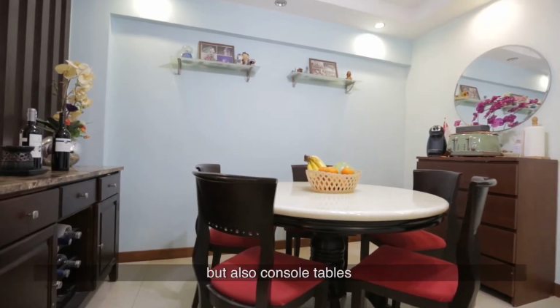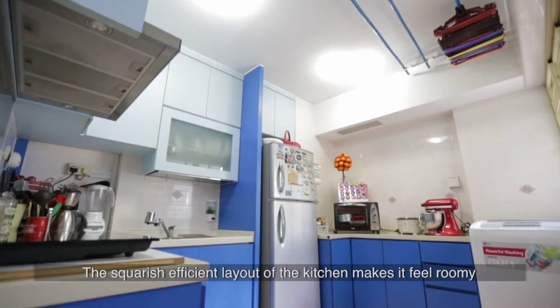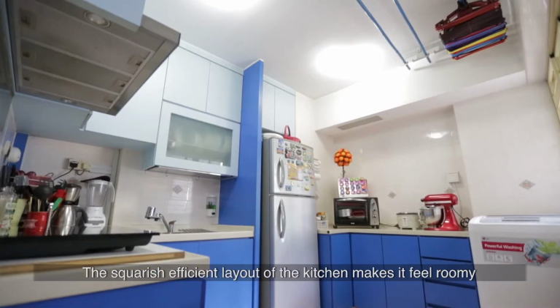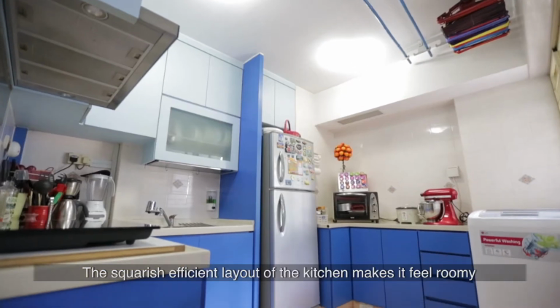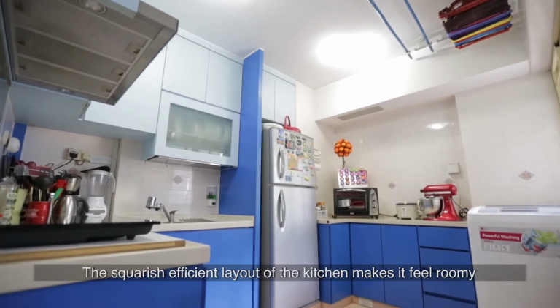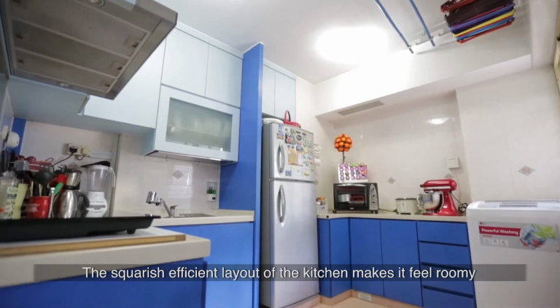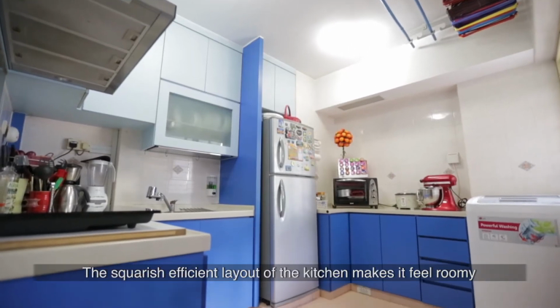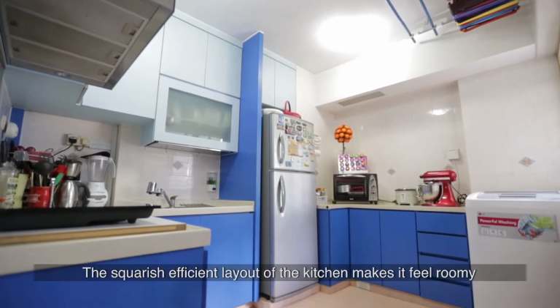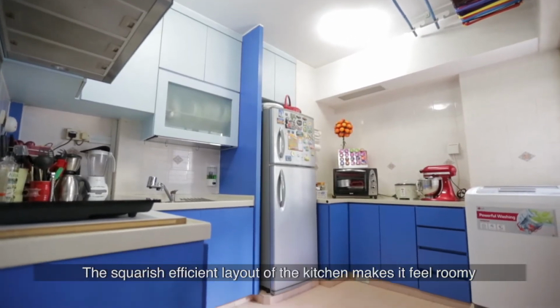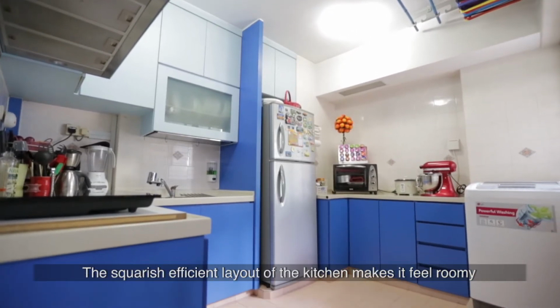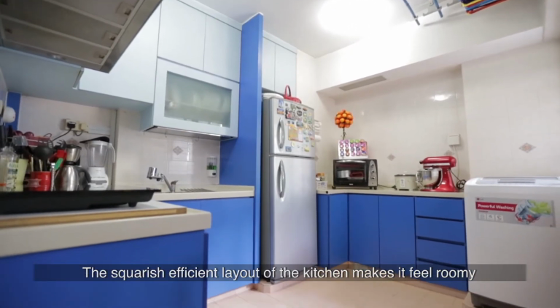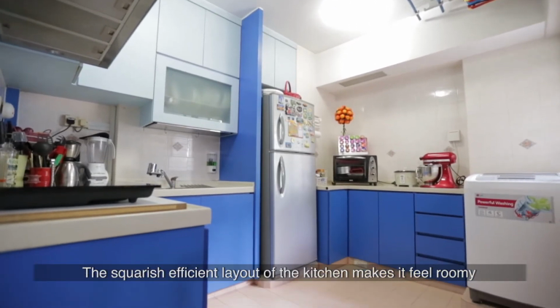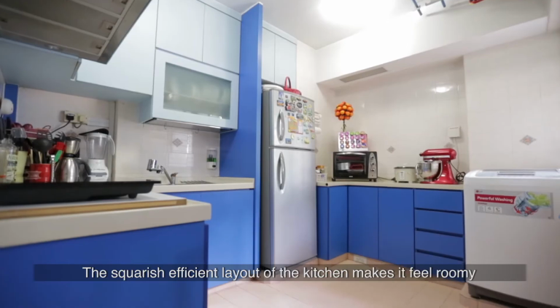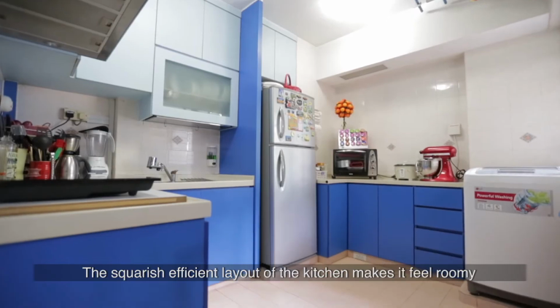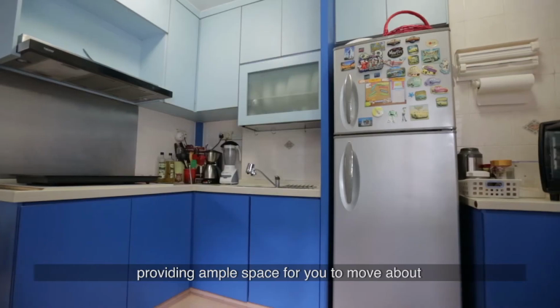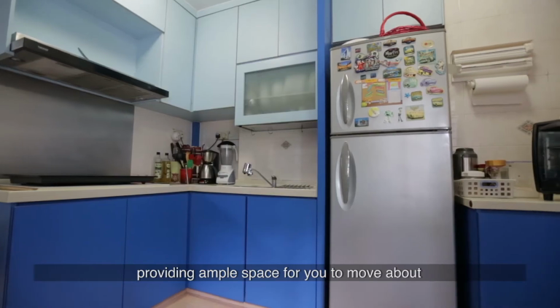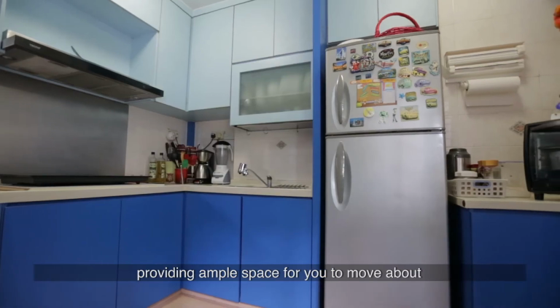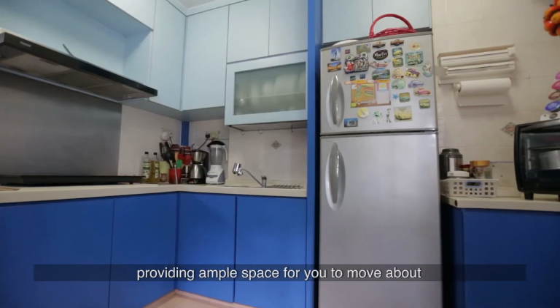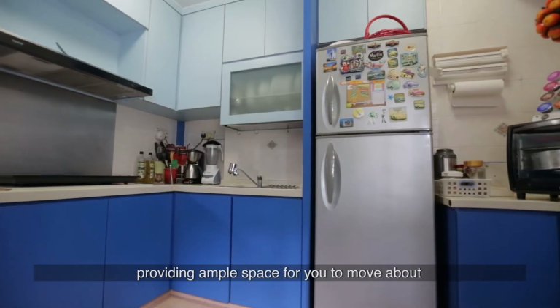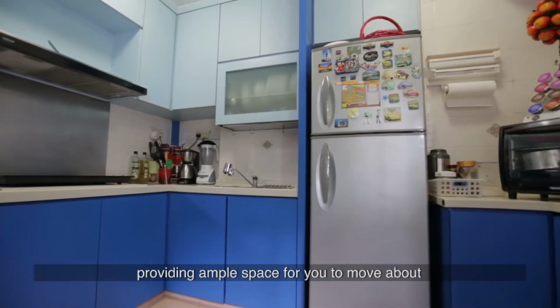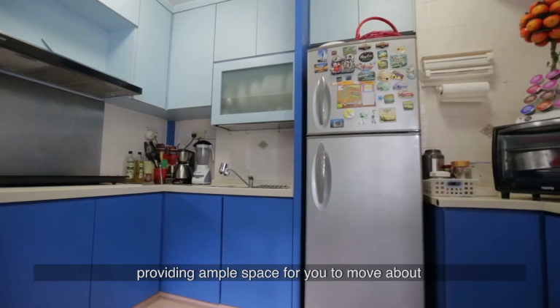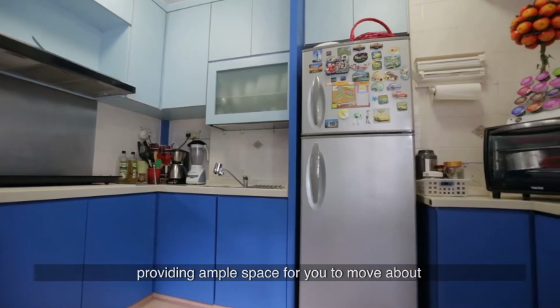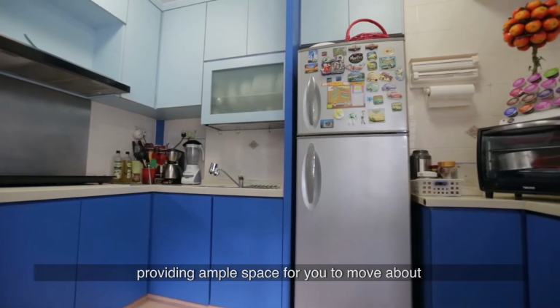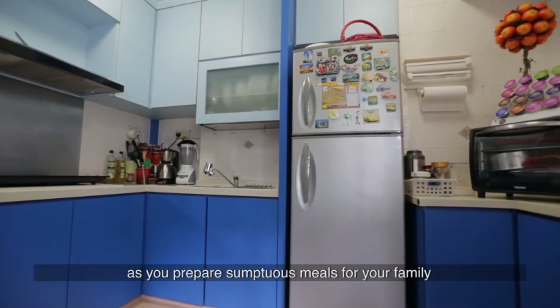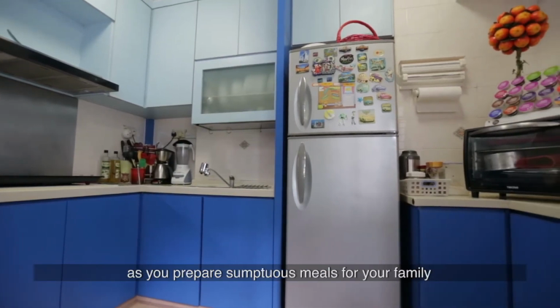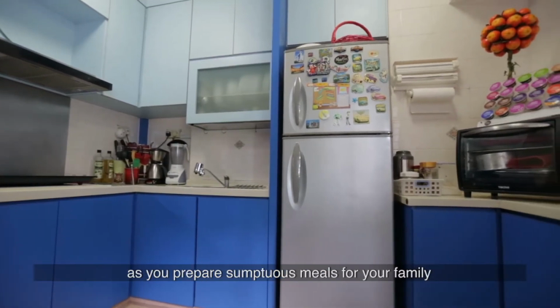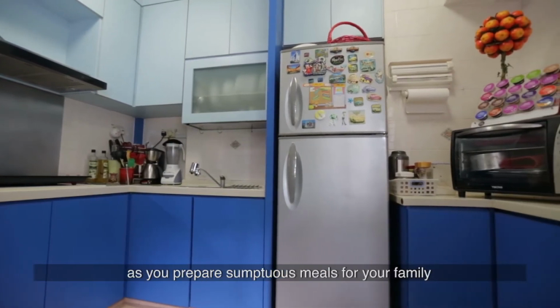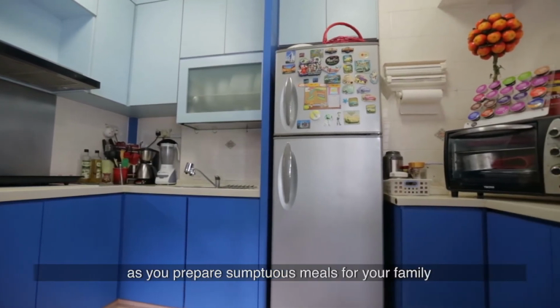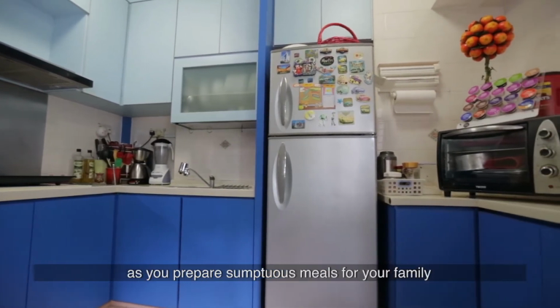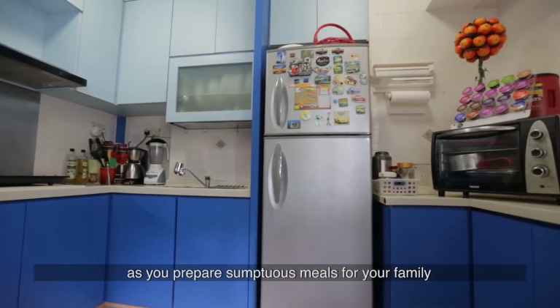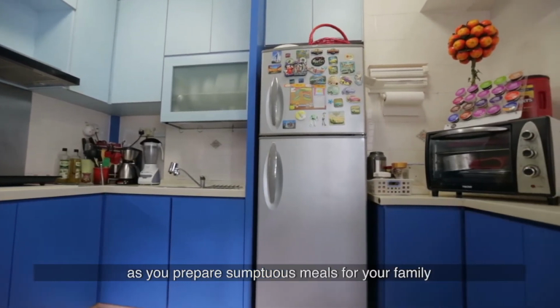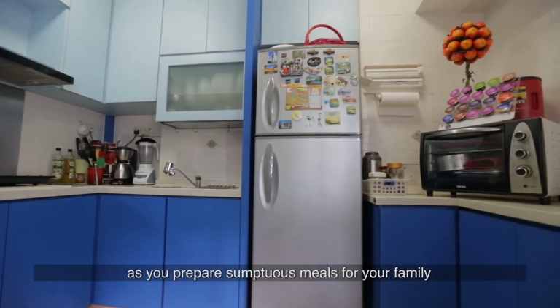The squarish efficient layout of the kitchen makes it feel roomy, providing ample space for you to move about as you prepare sumptuous meals for your family.